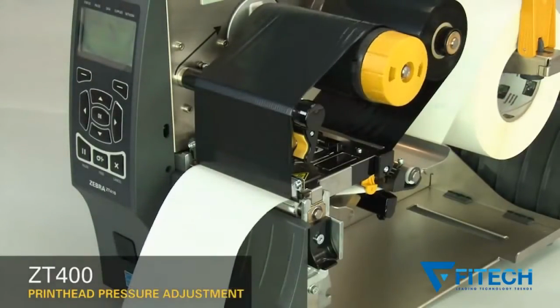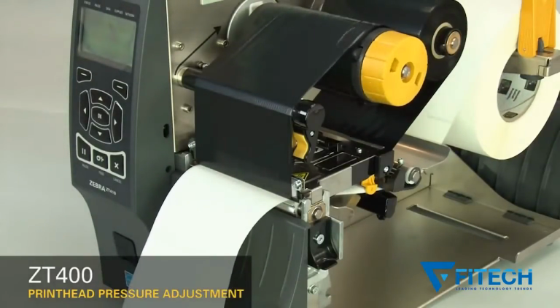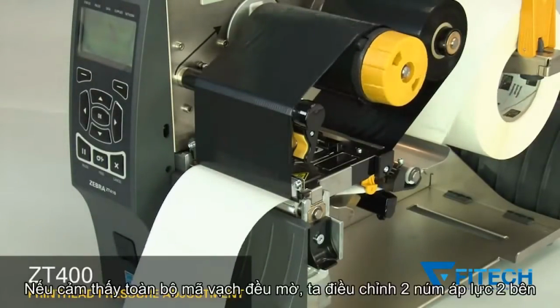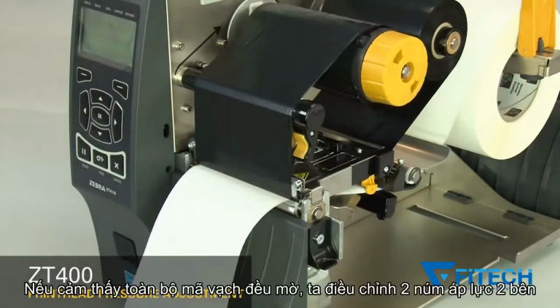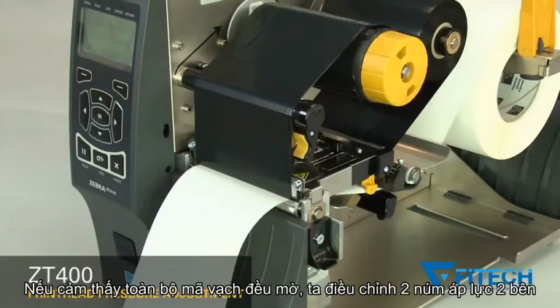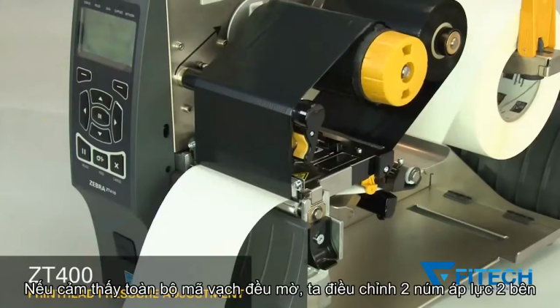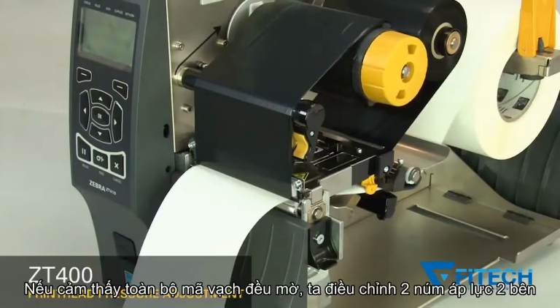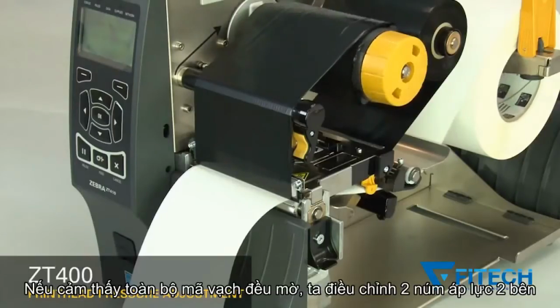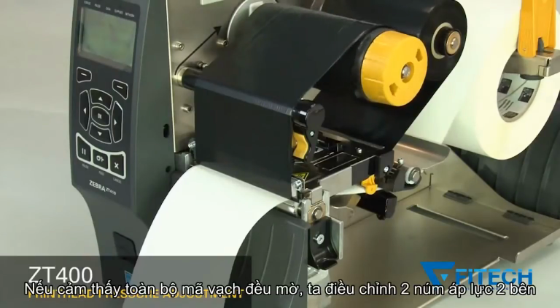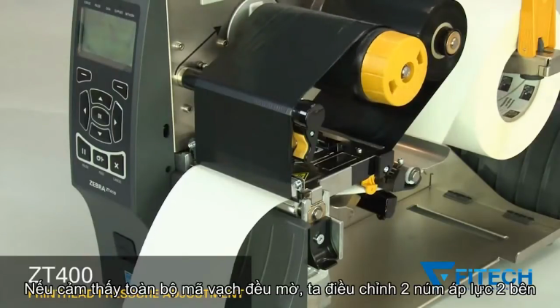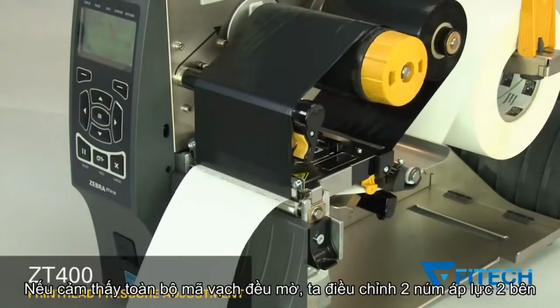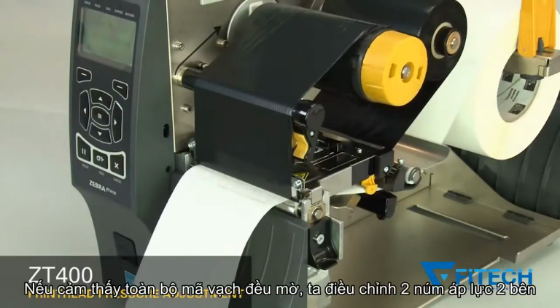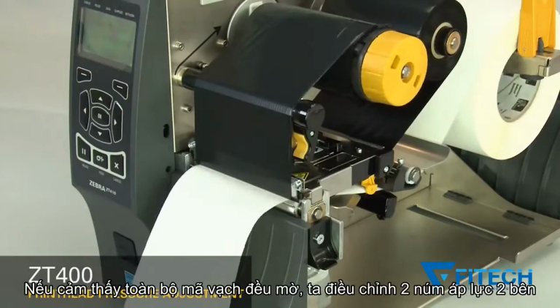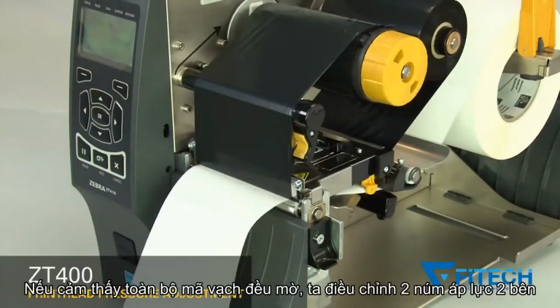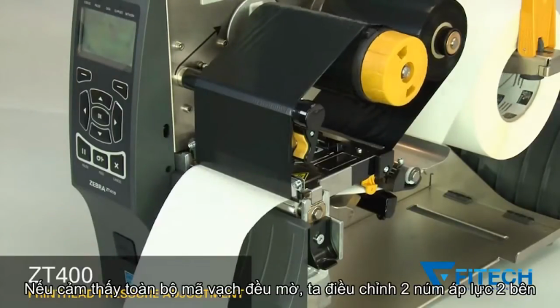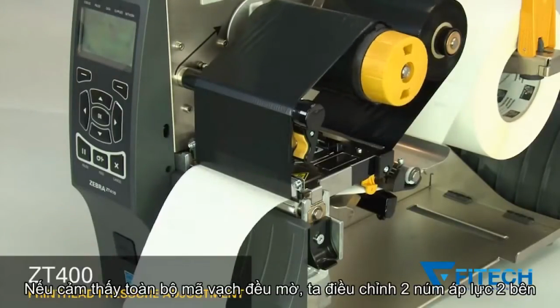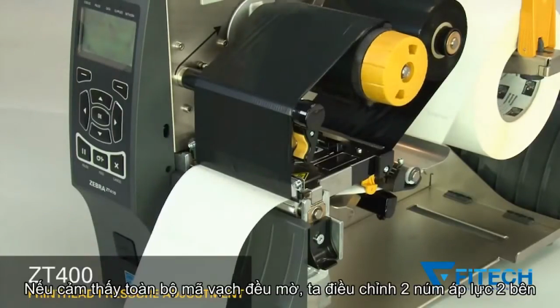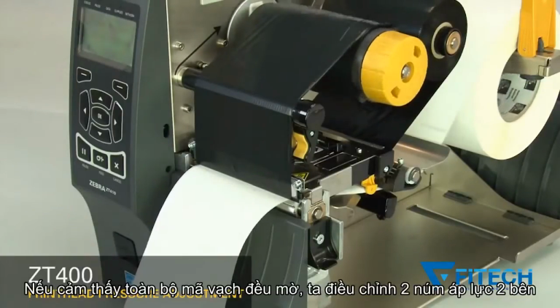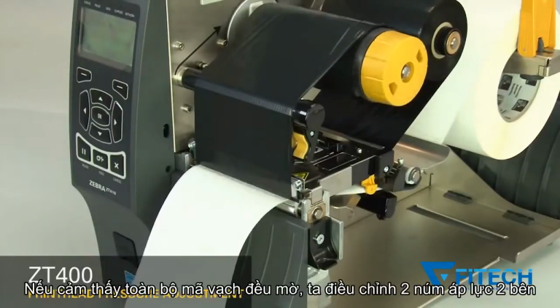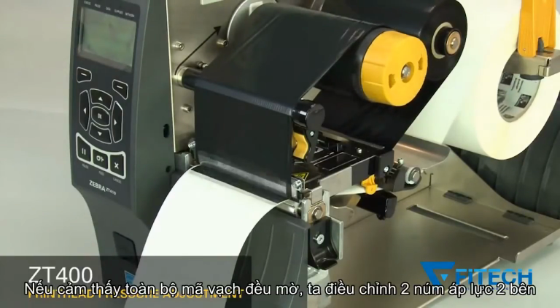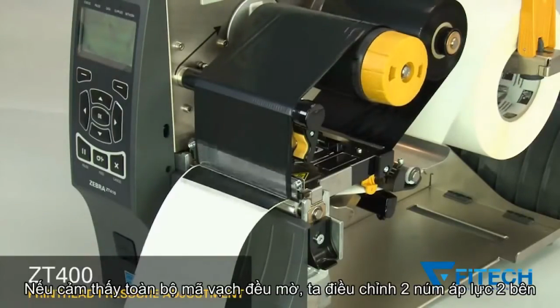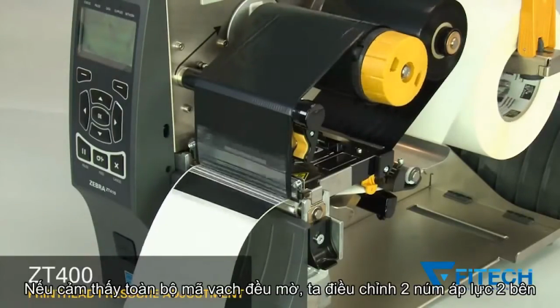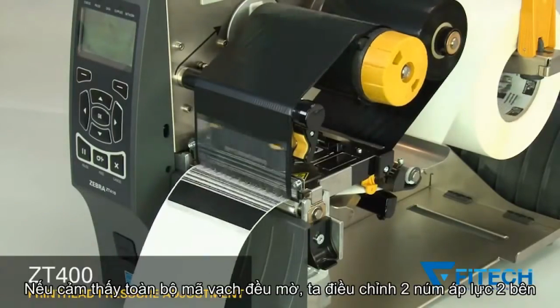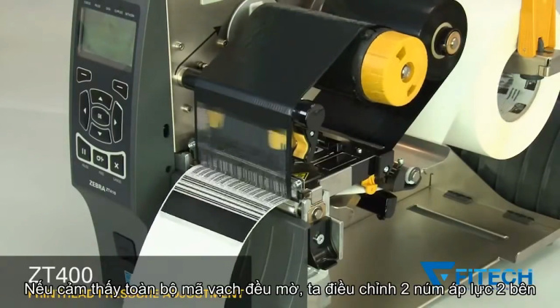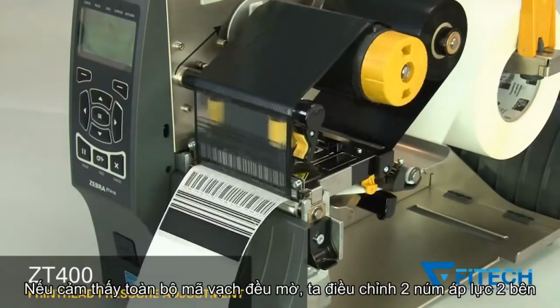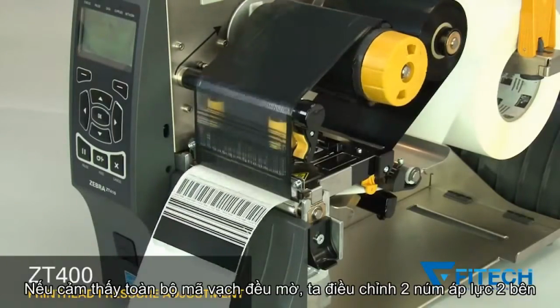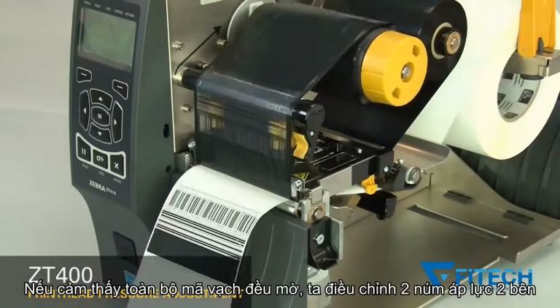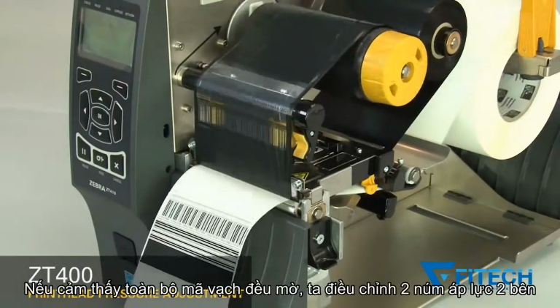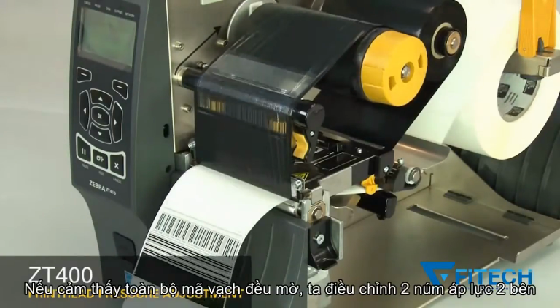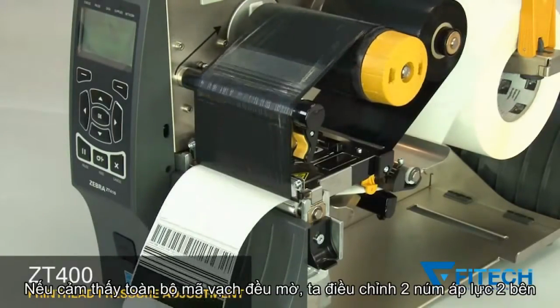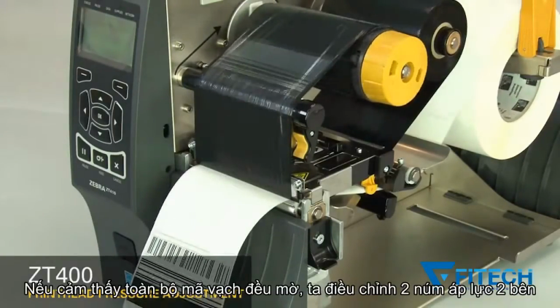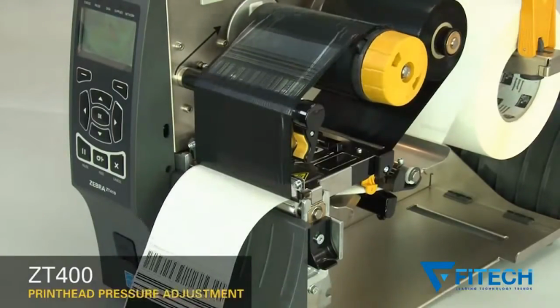If the print on the whole label is too light, increase both dials one position.